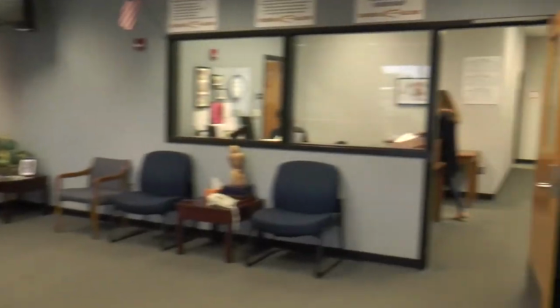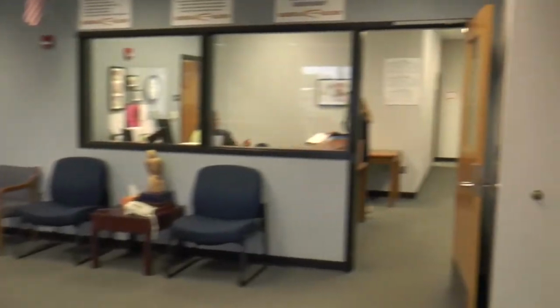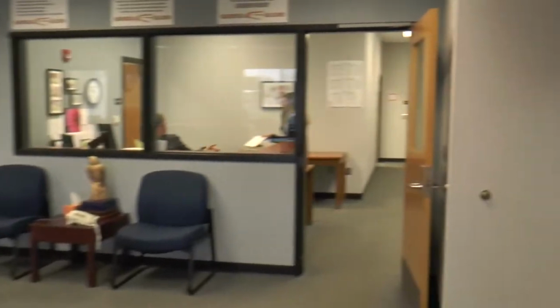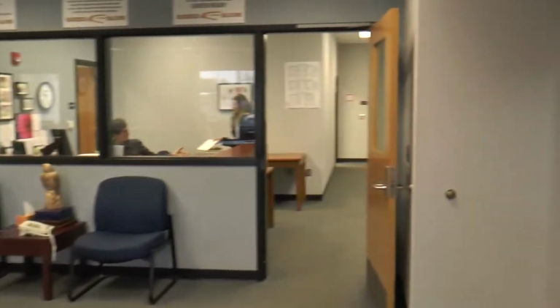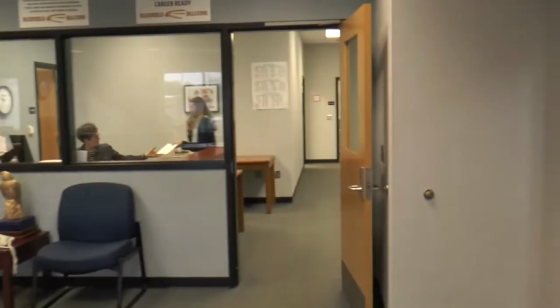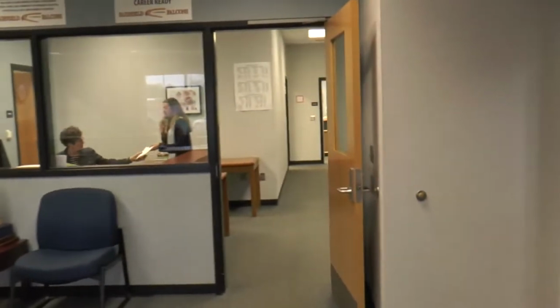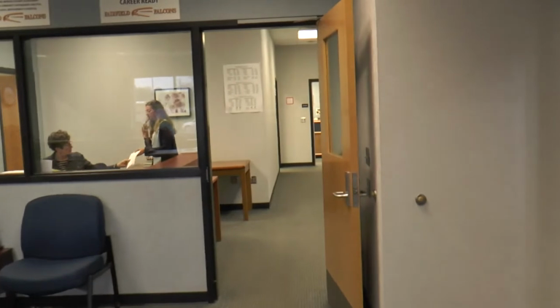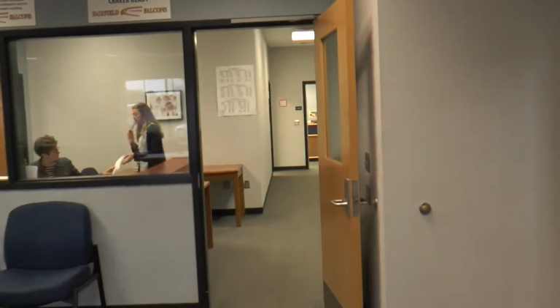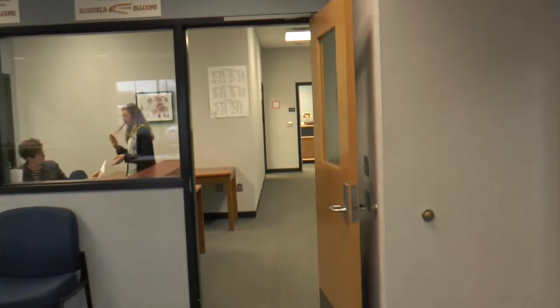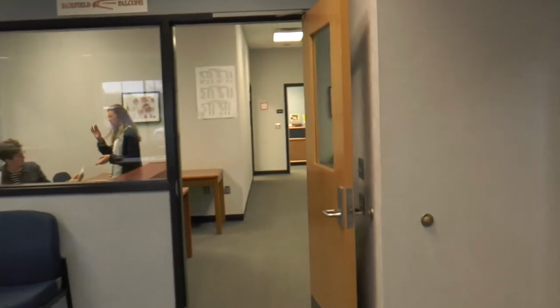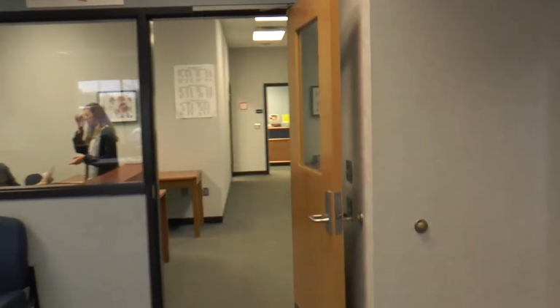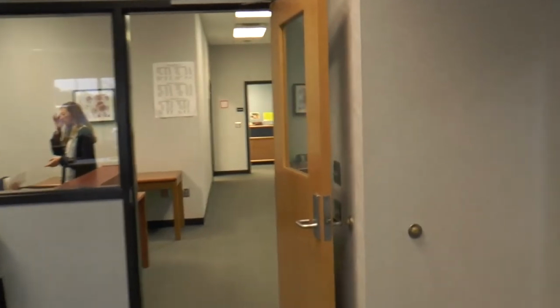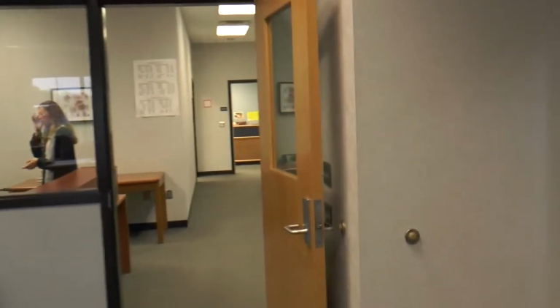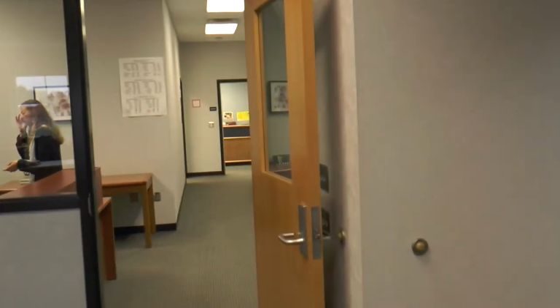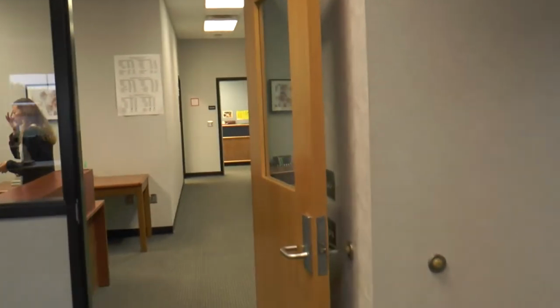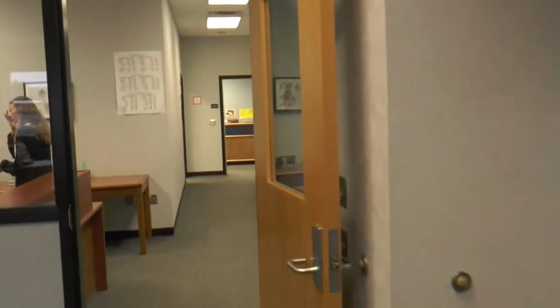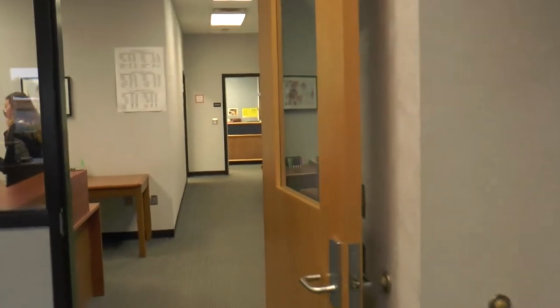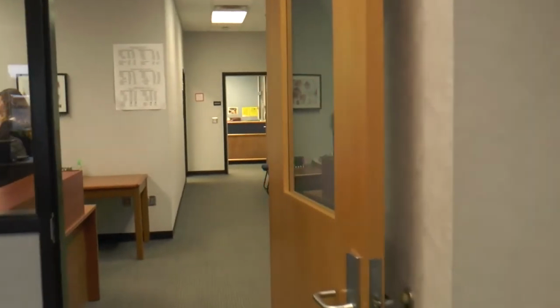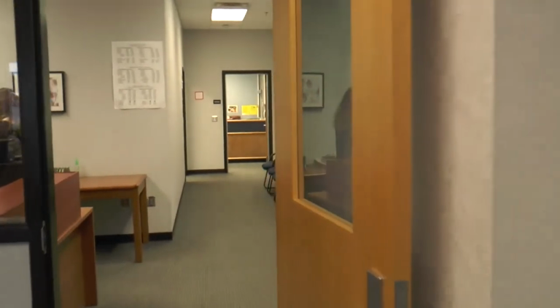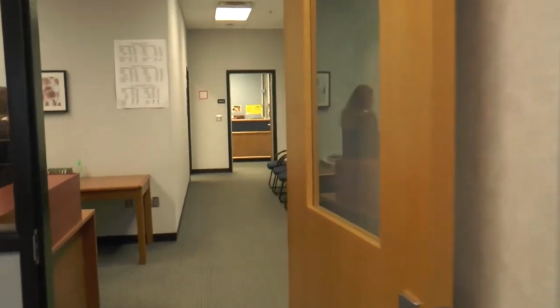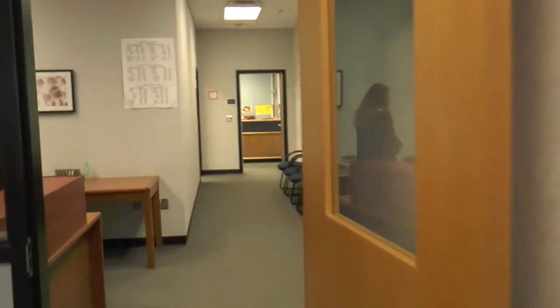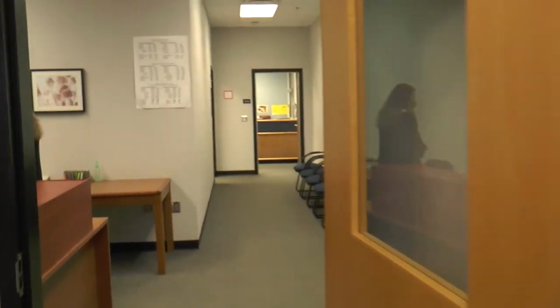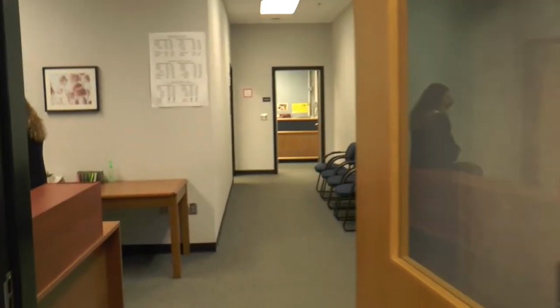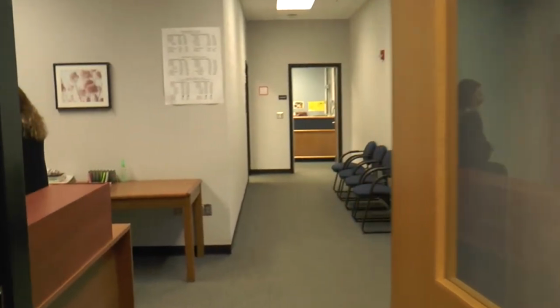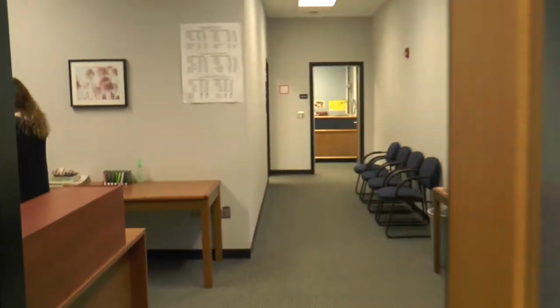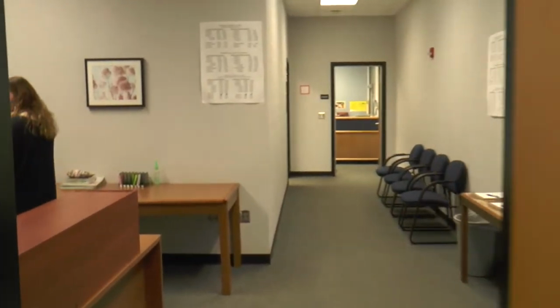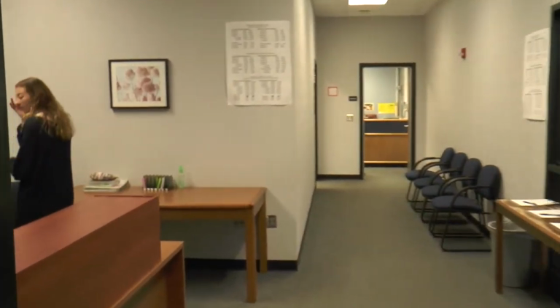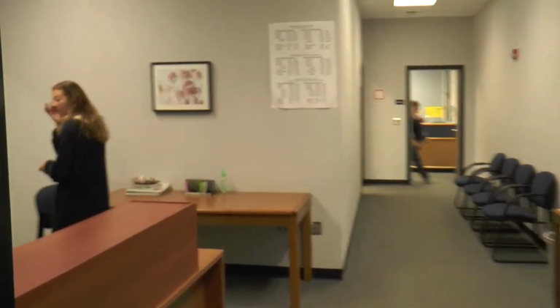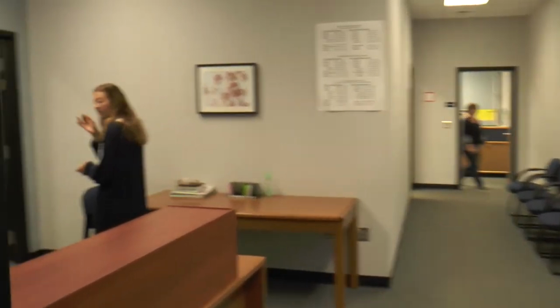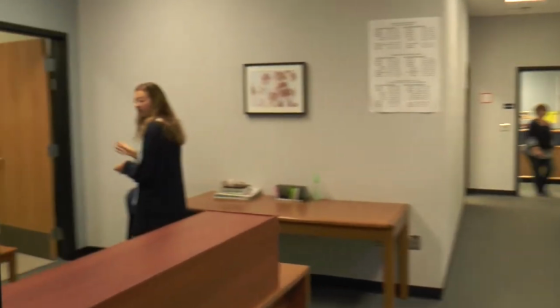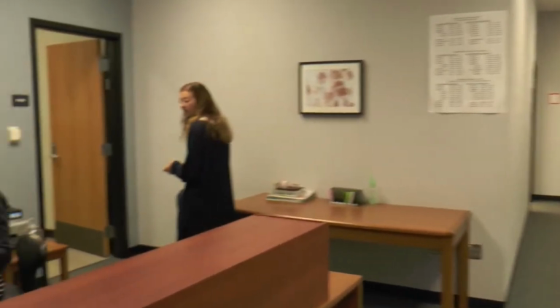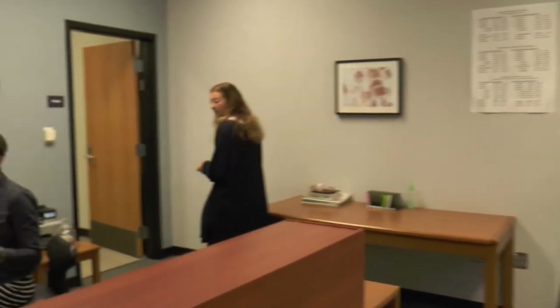Next is the attendance office. Here you will sign in or out when coming late or leaving early for appointments.